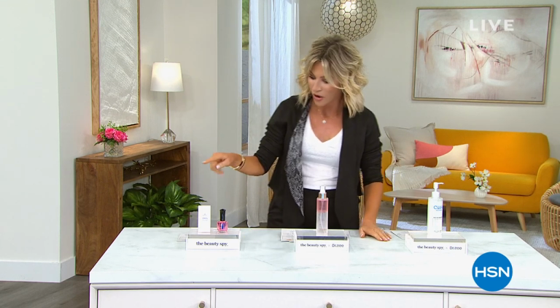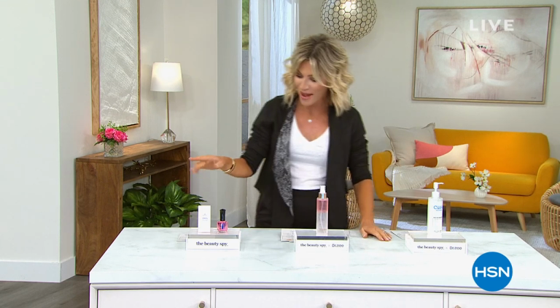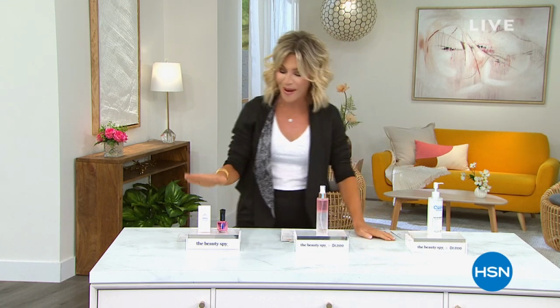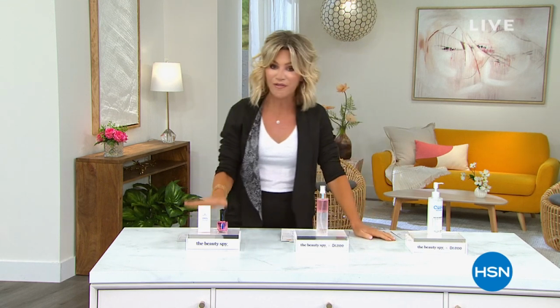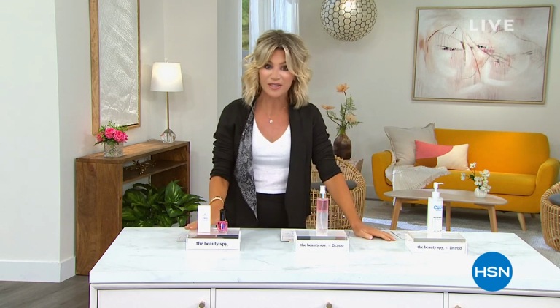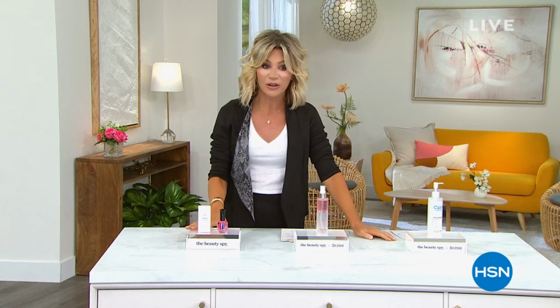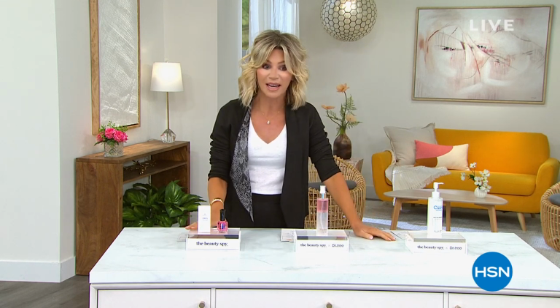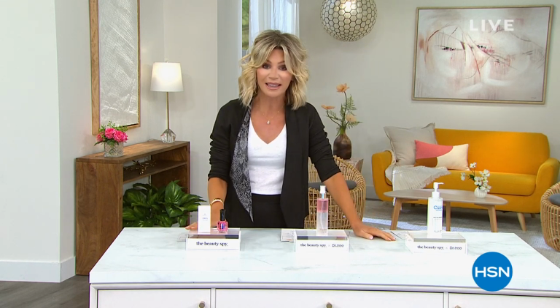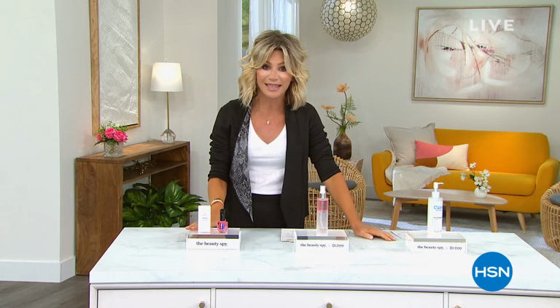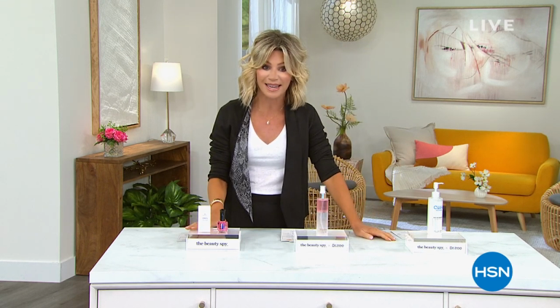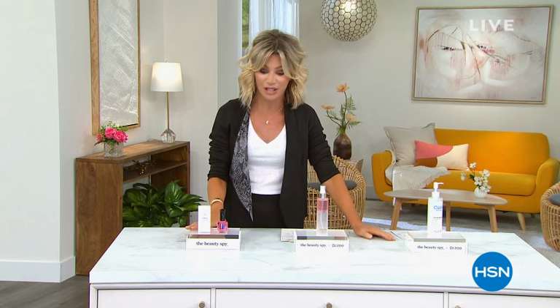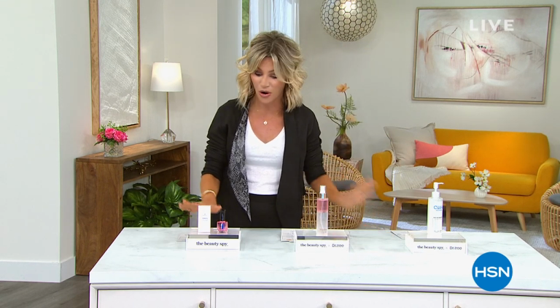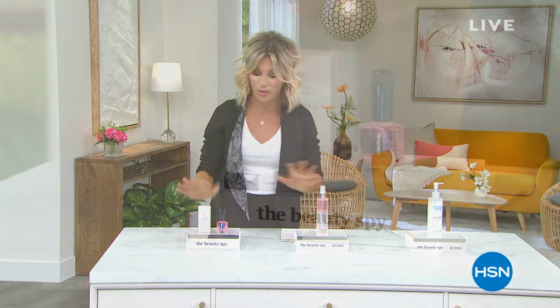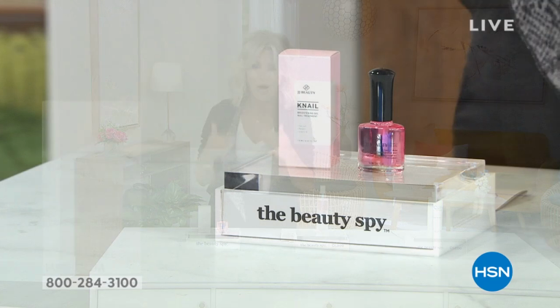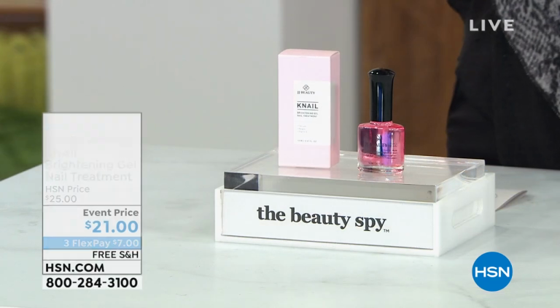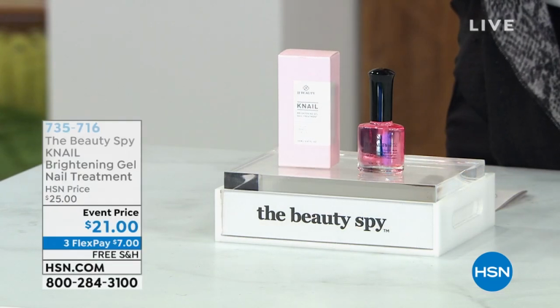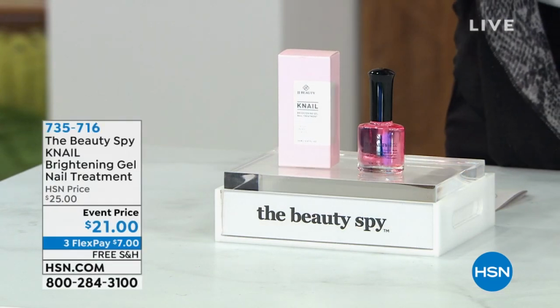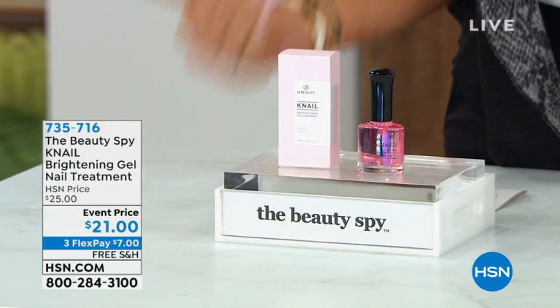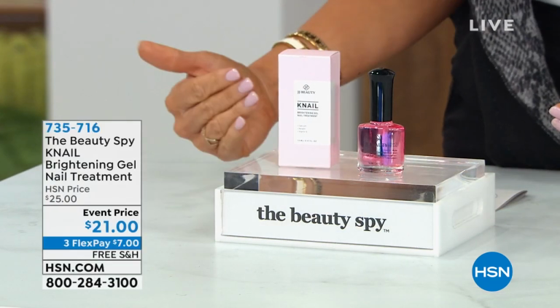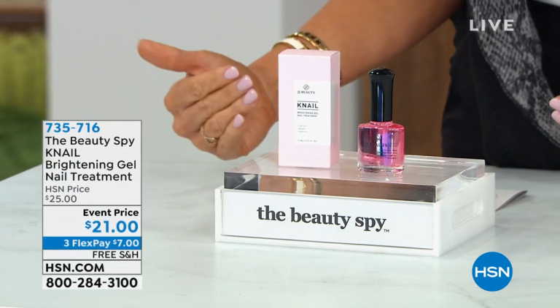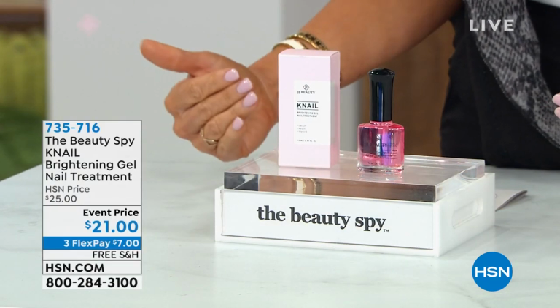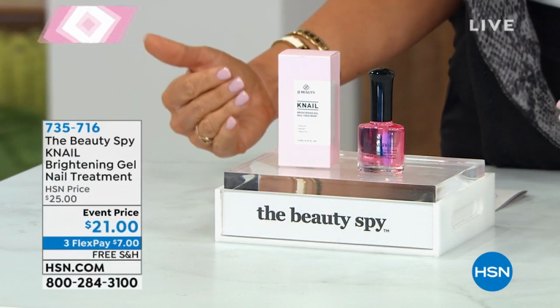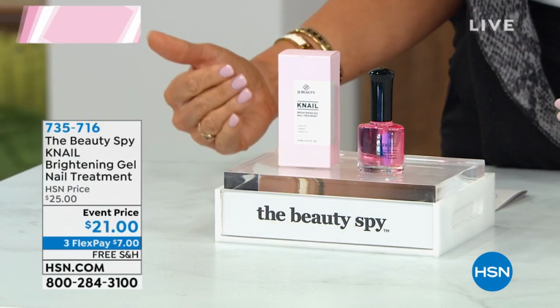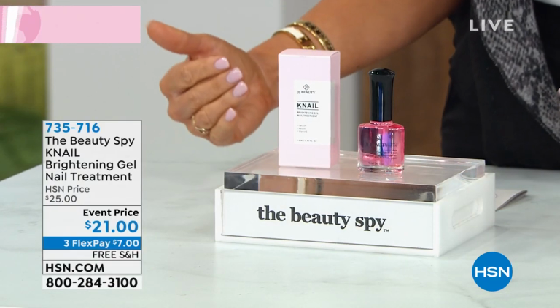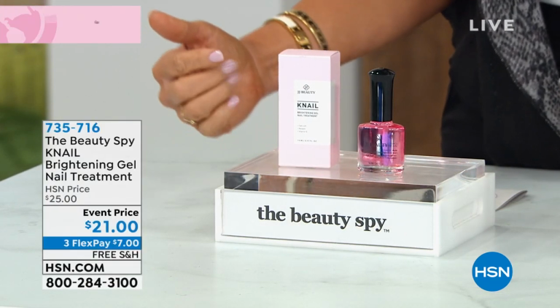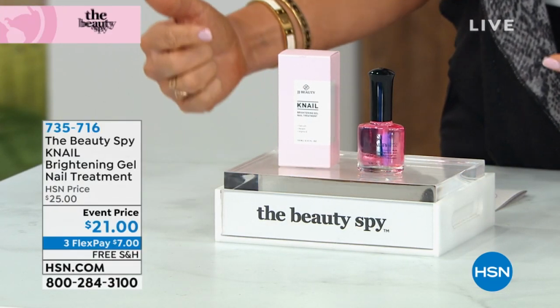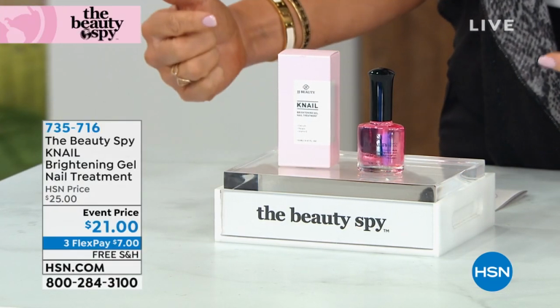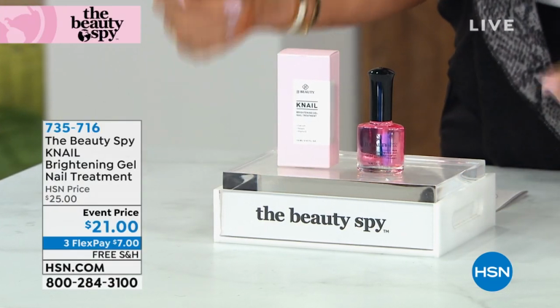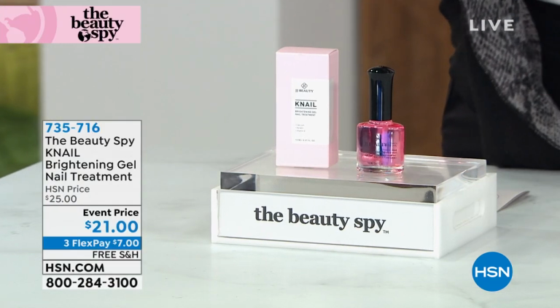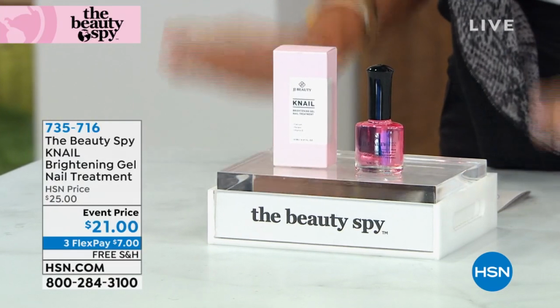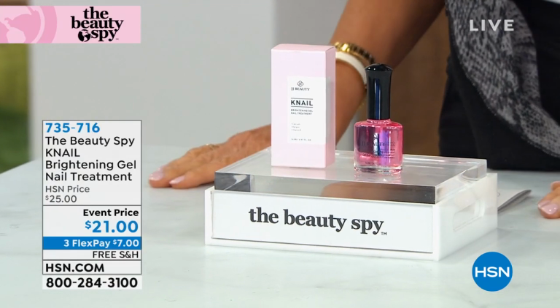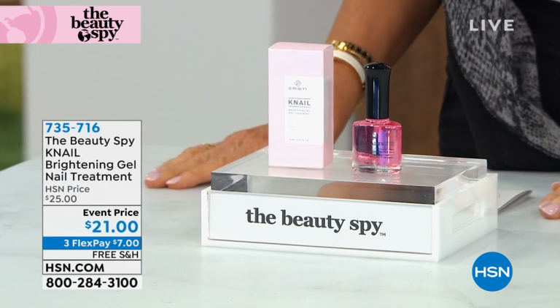We have about 1,500 lucky ladies who get to own my latest and greatest obsession for nails — and now there's only 1,300 left.